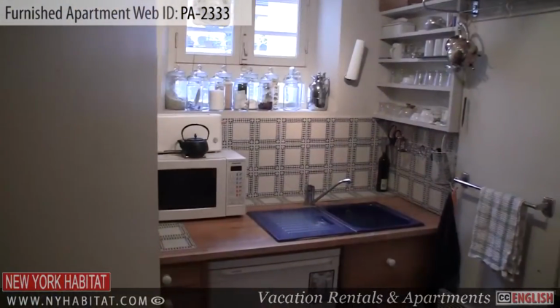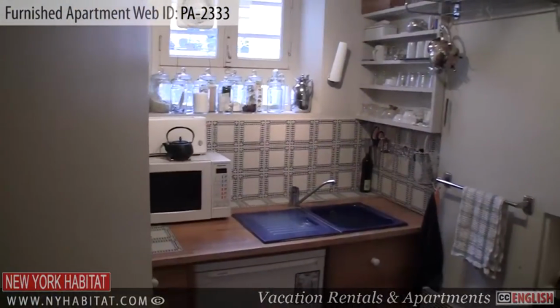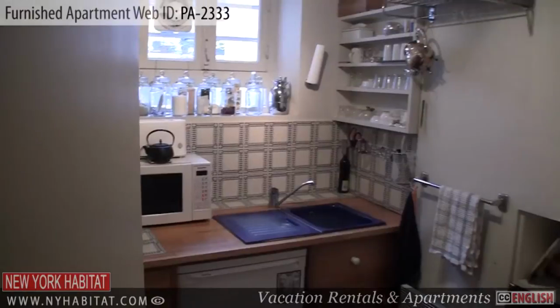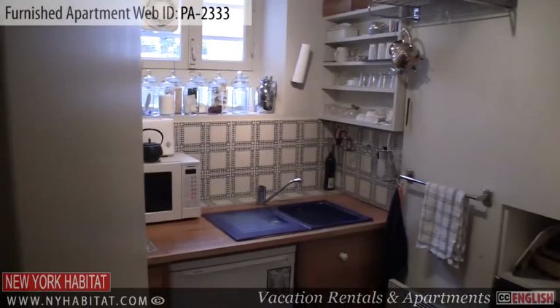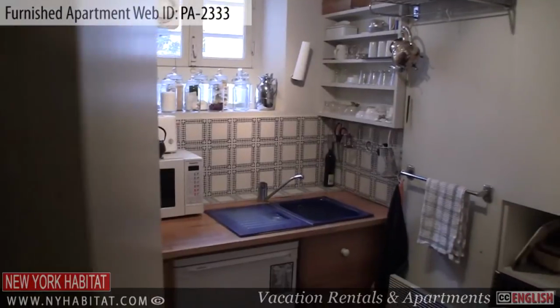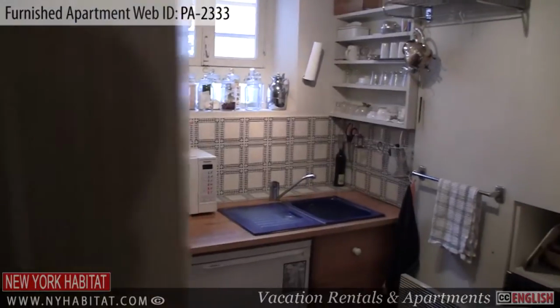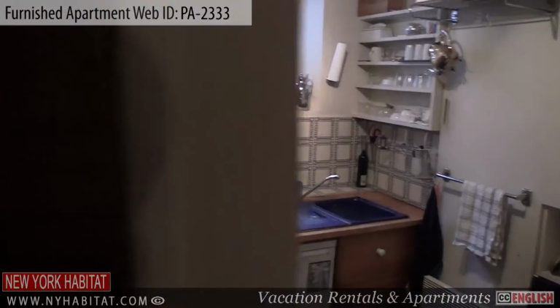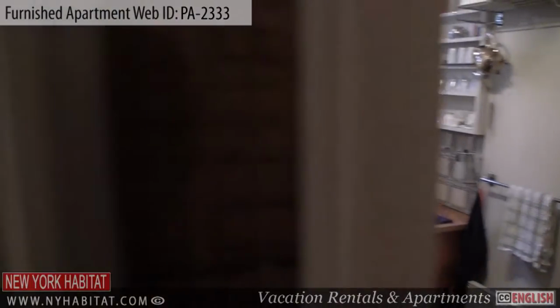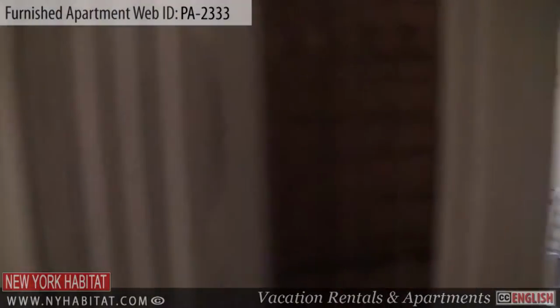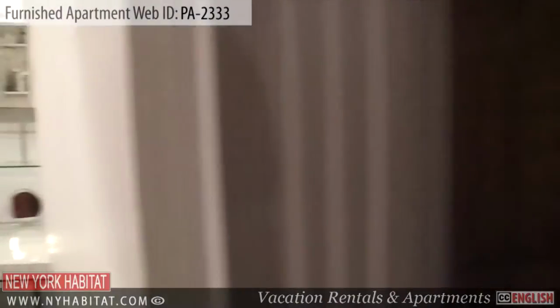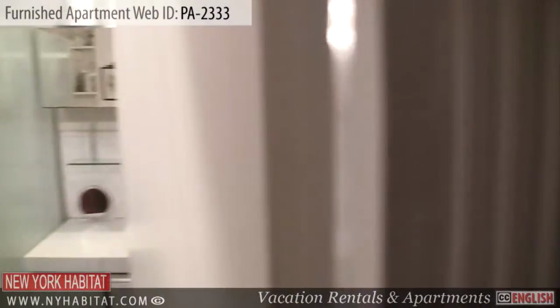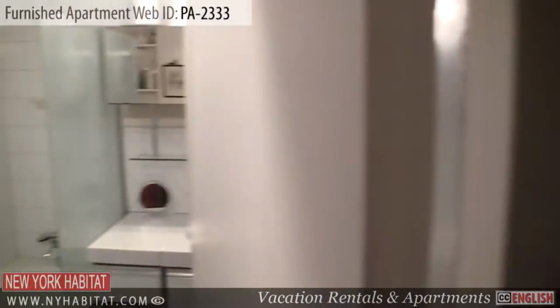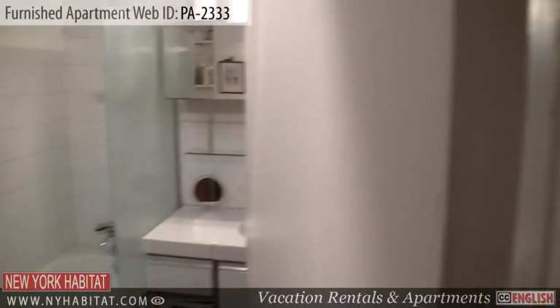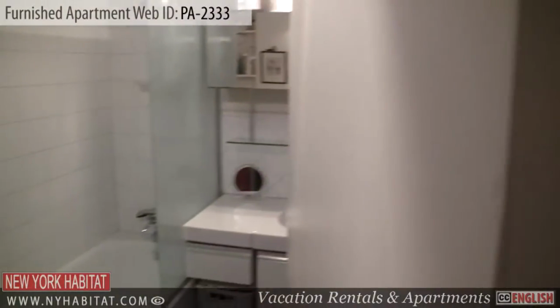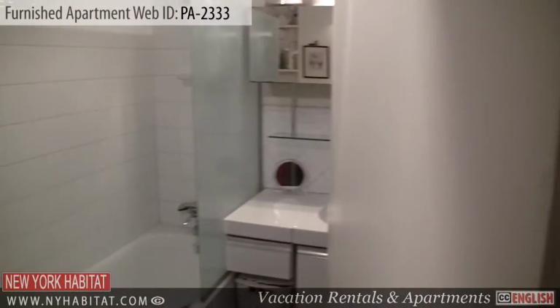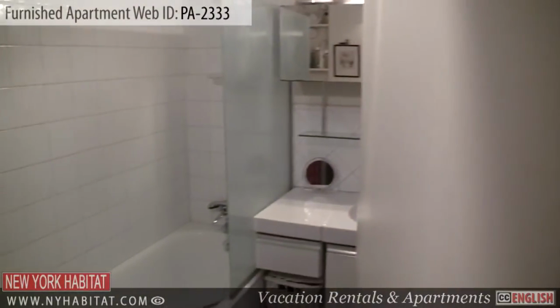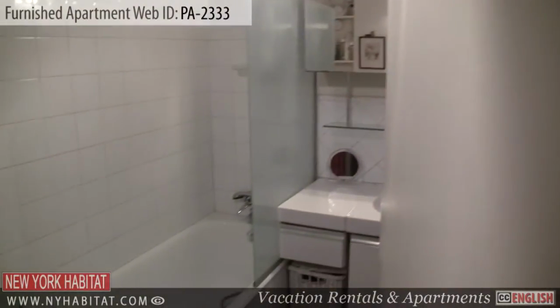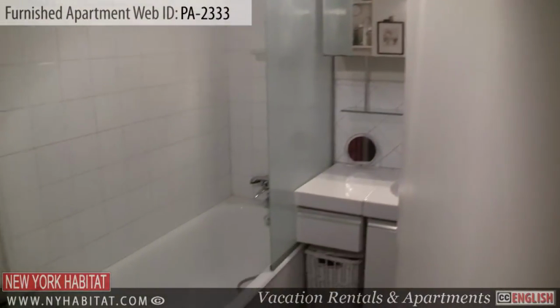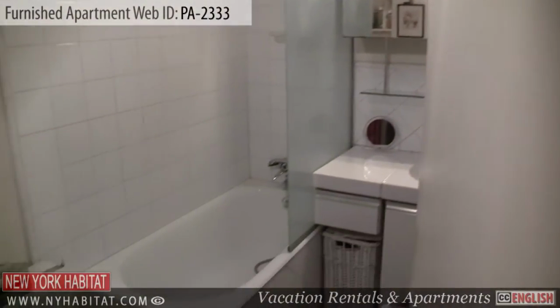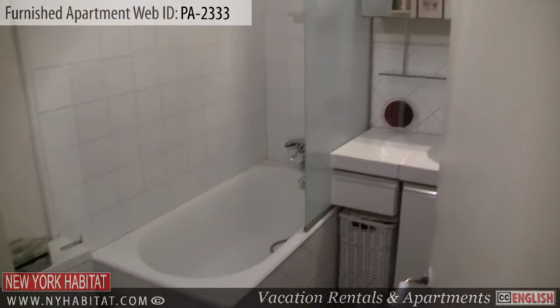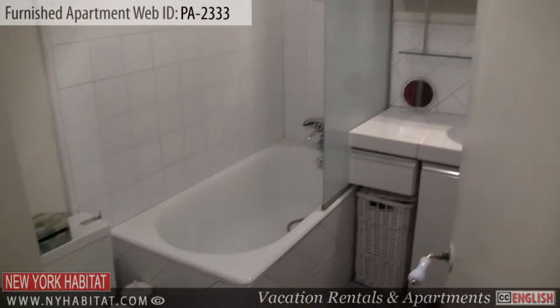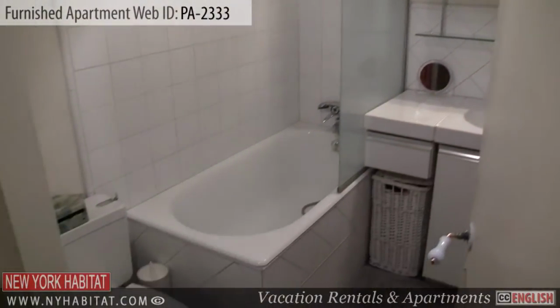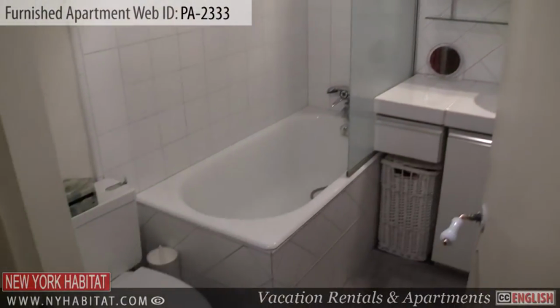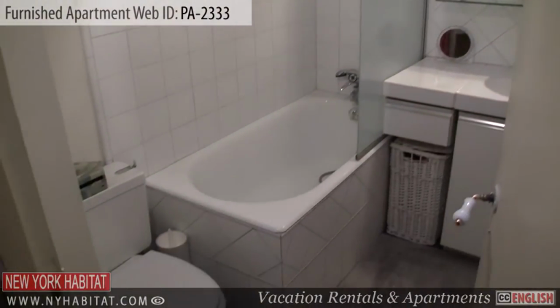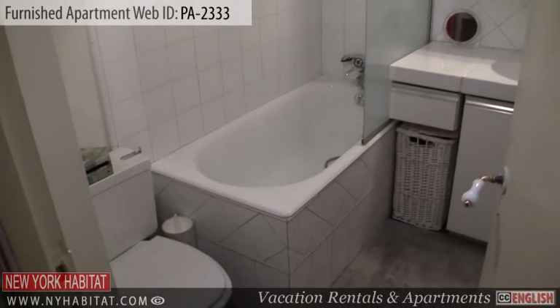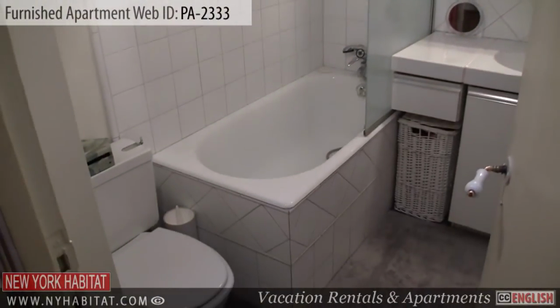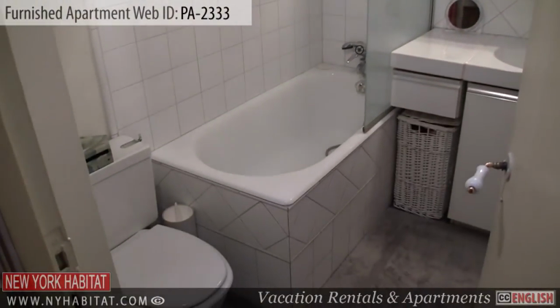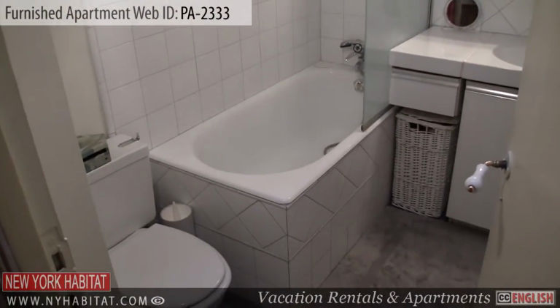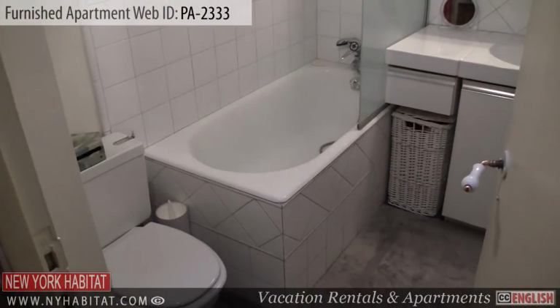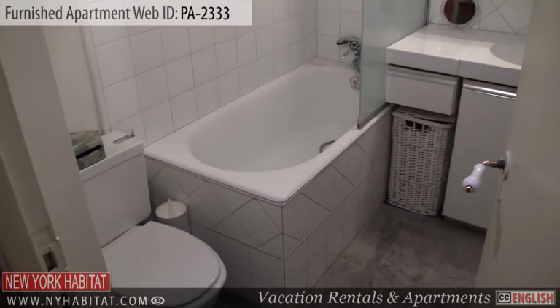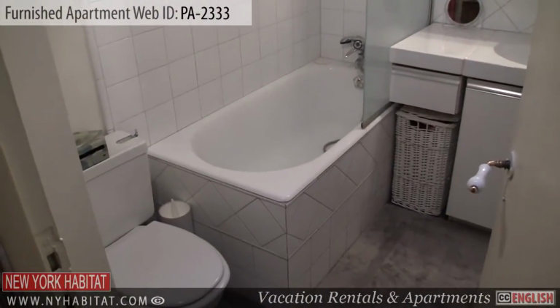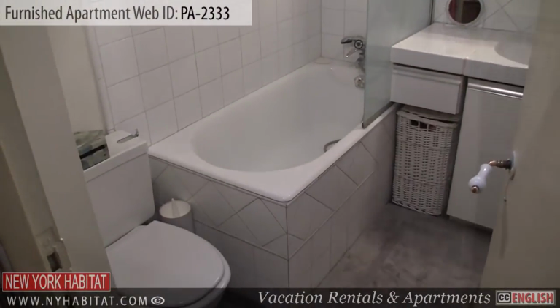The bathroom is next to the kitchen. It is equipped with a bathtub and shower.